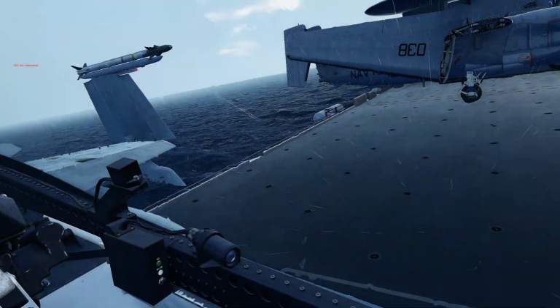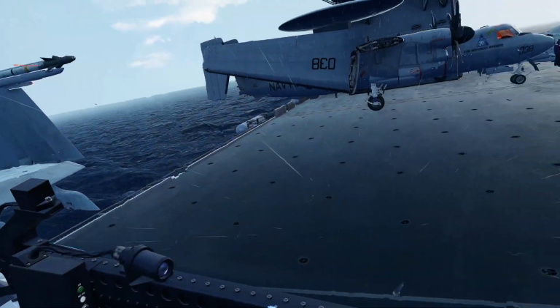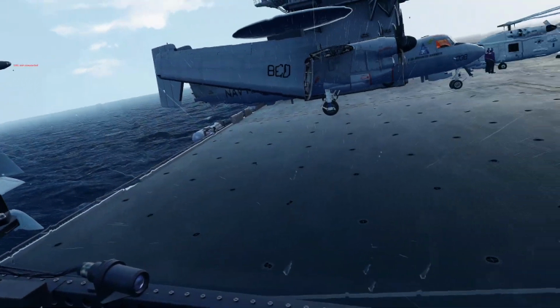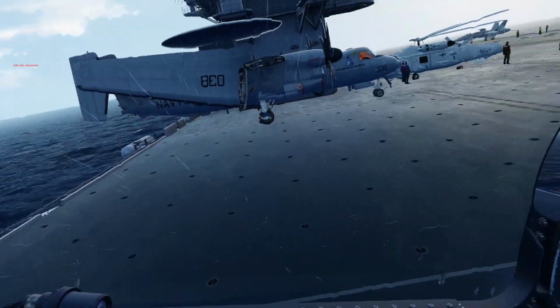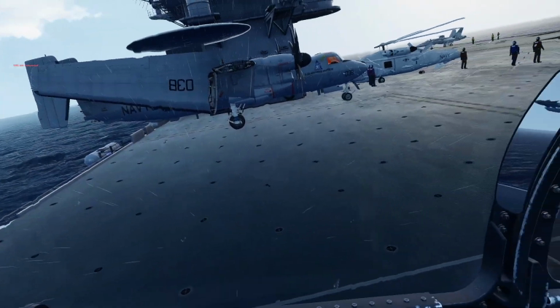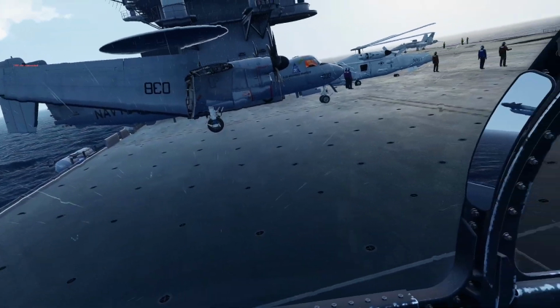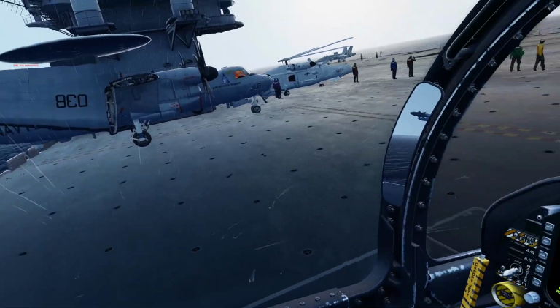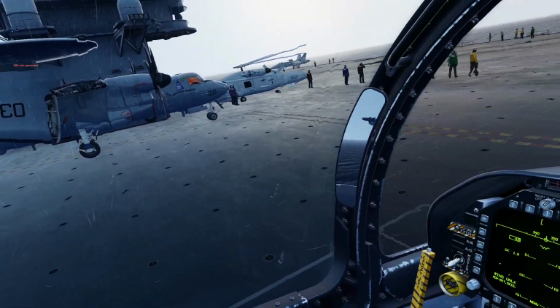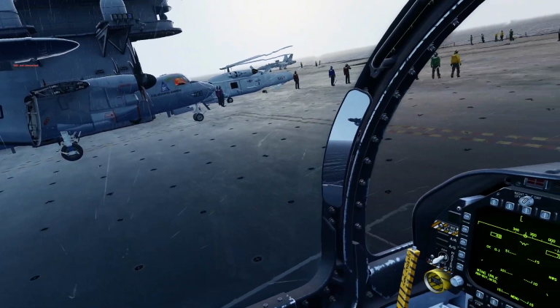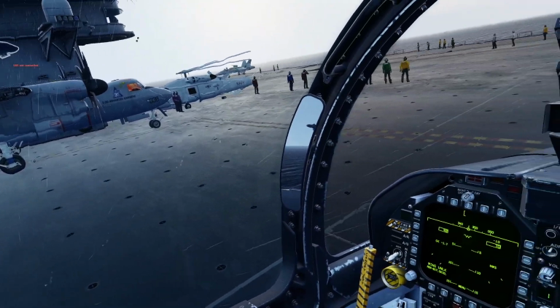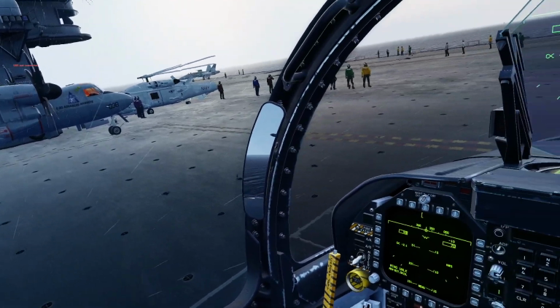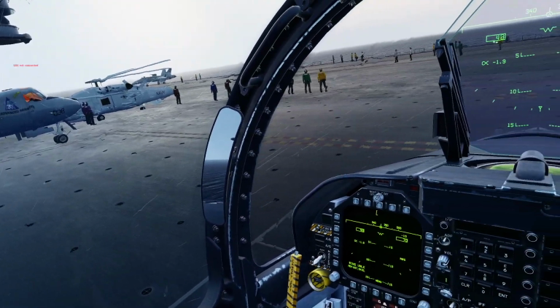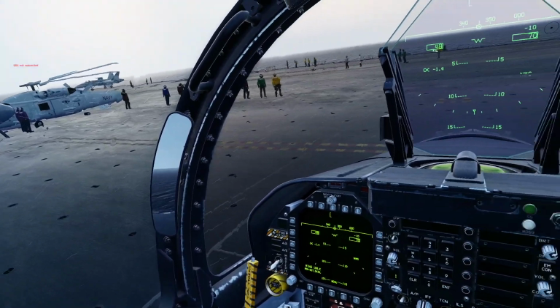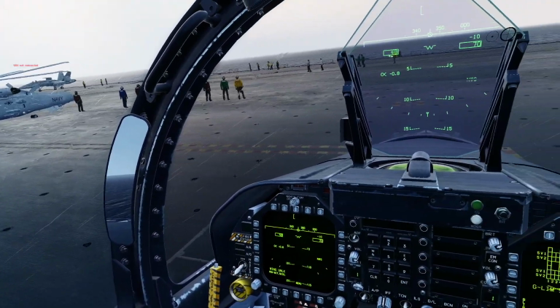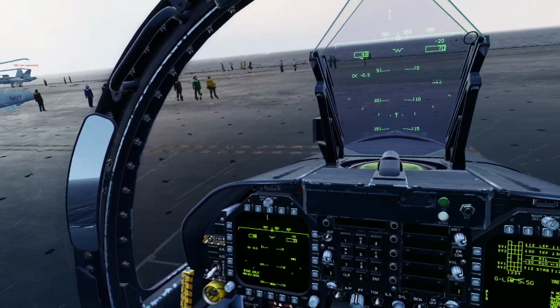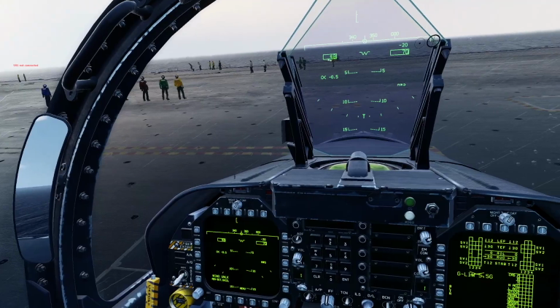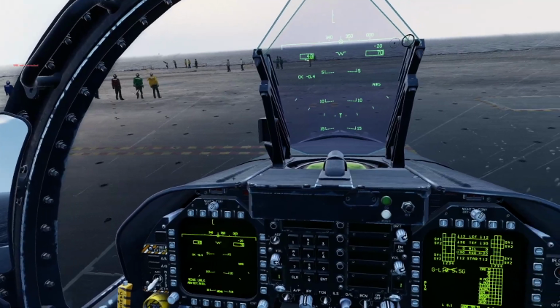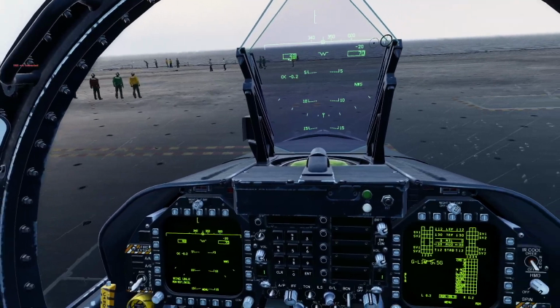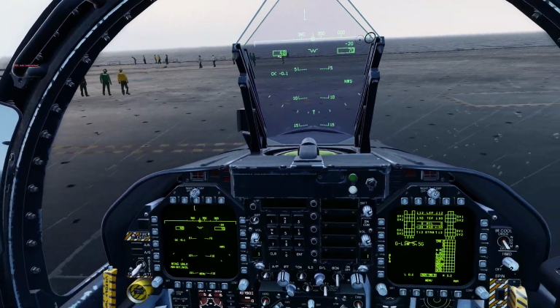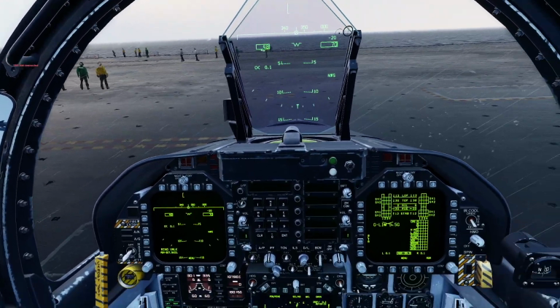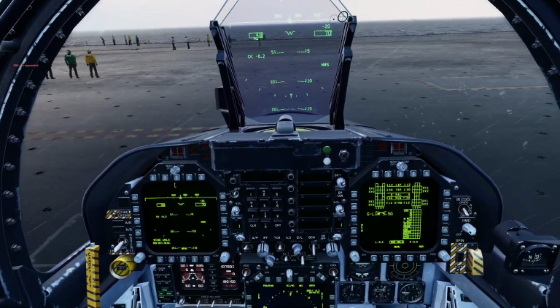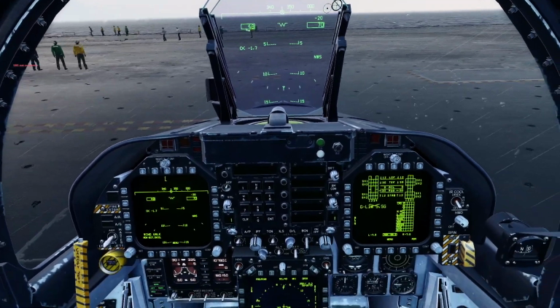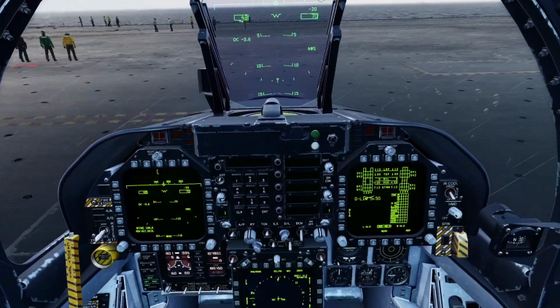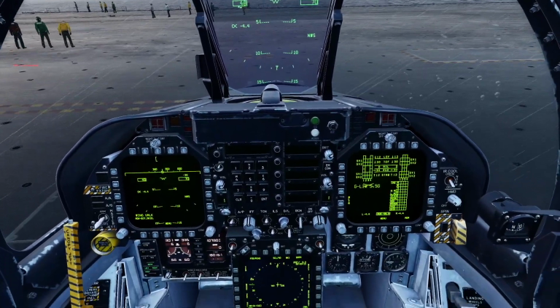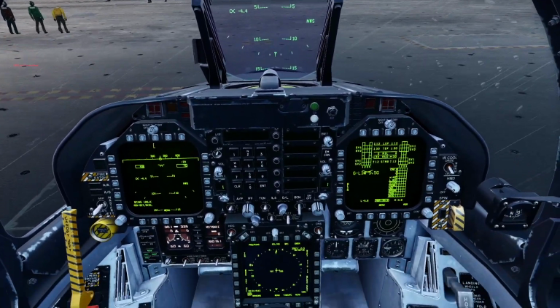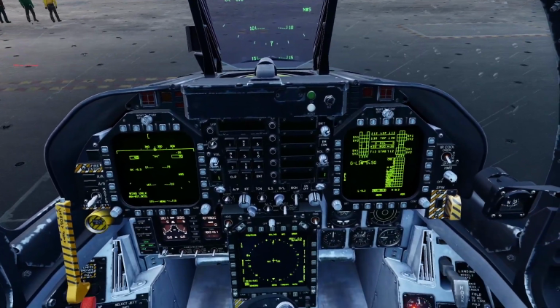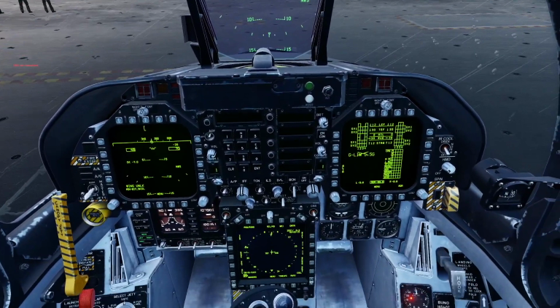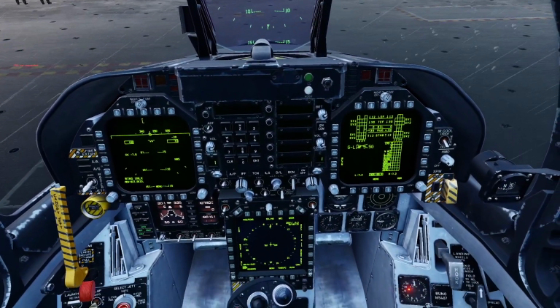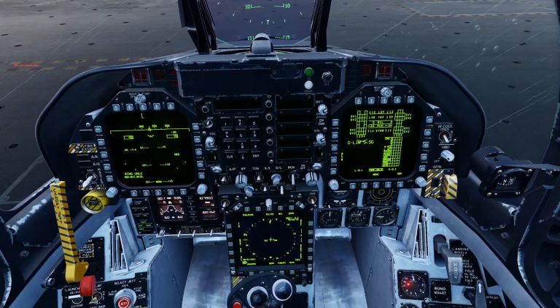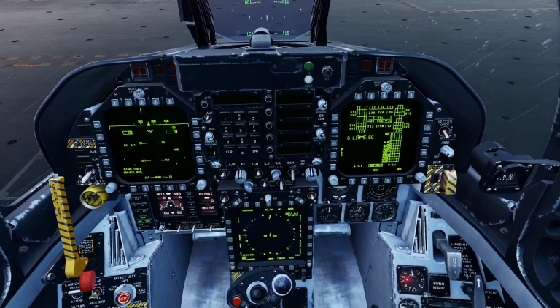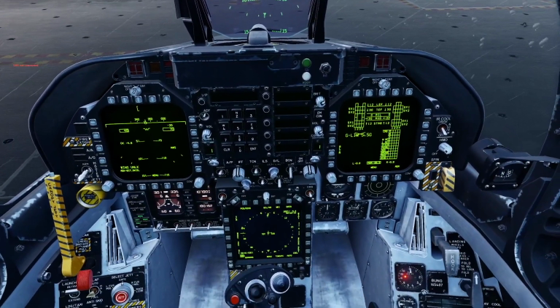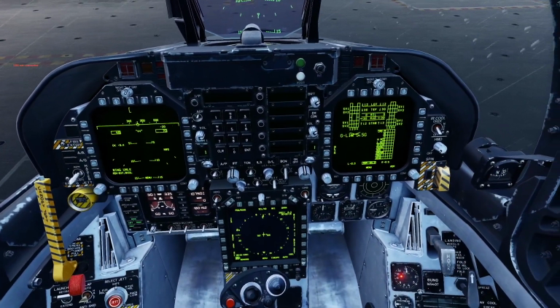Hi guys, Garth here from DCS Hacks. Today I'm going to show you how I set up my JHMCS and my radar prior to a flight.